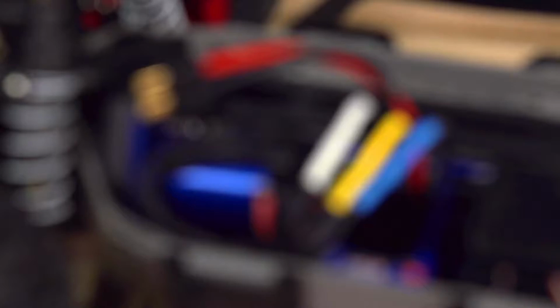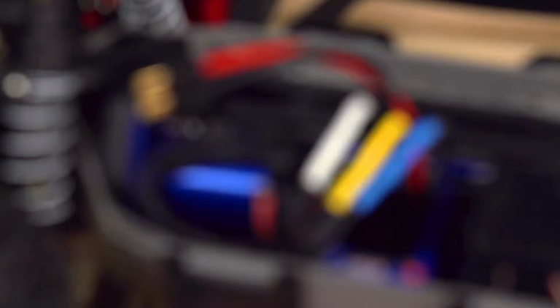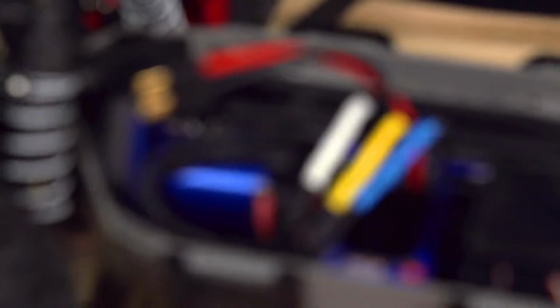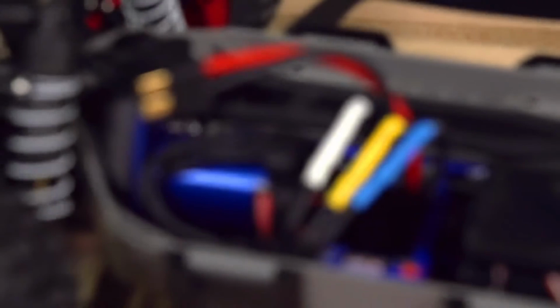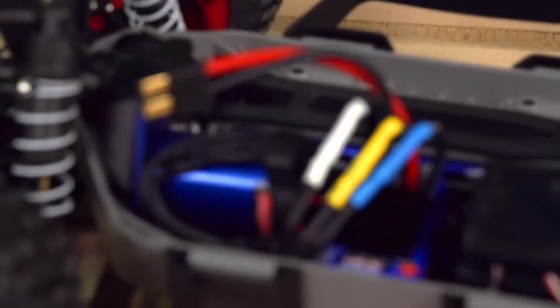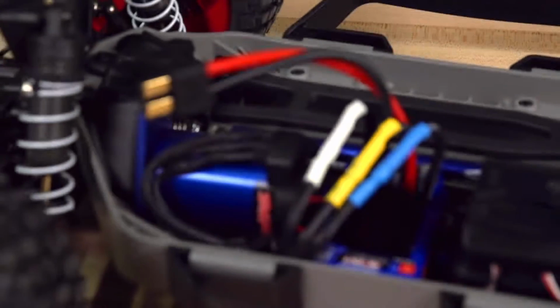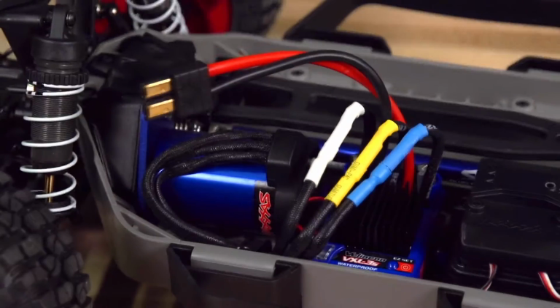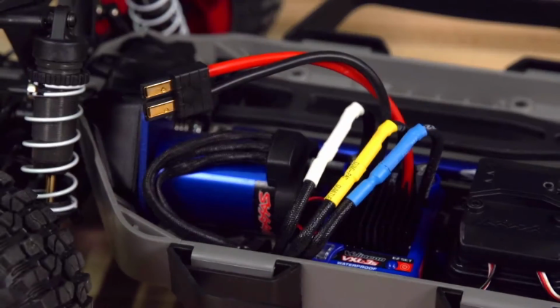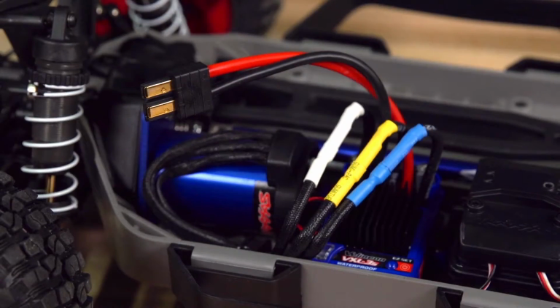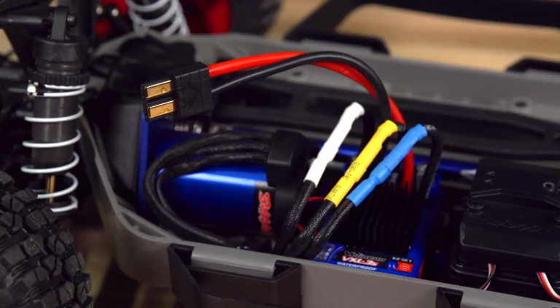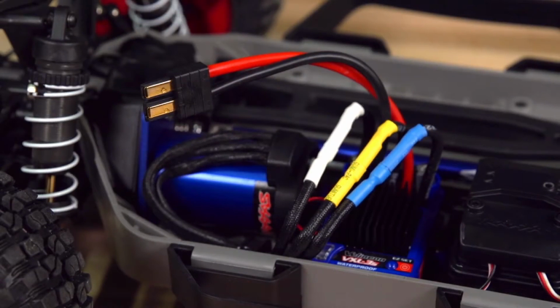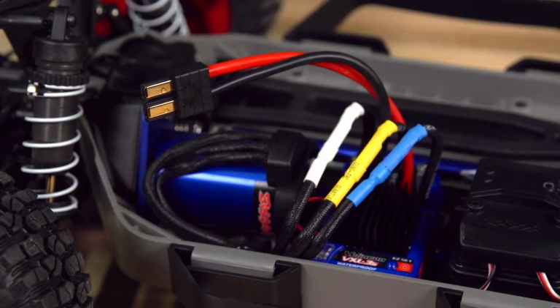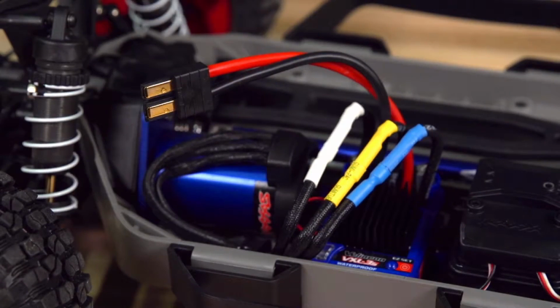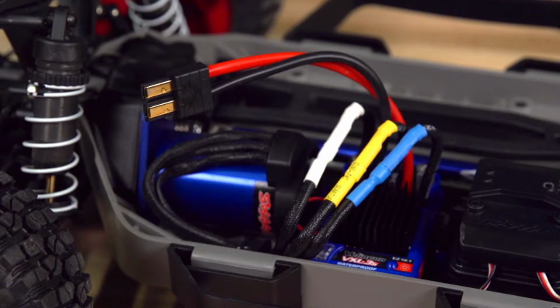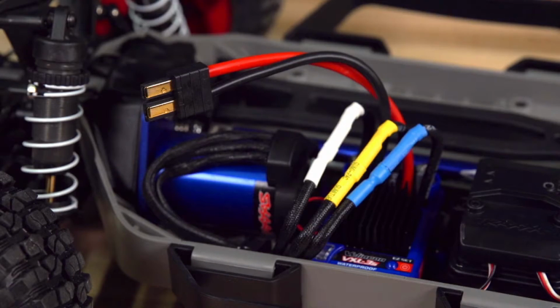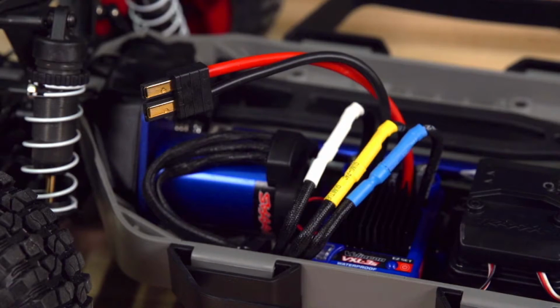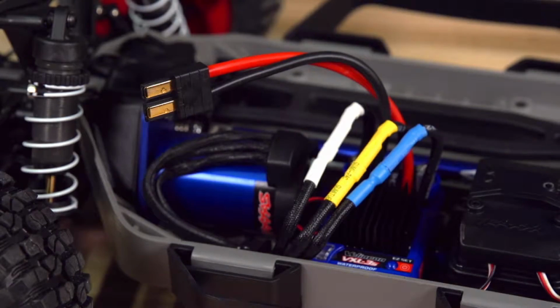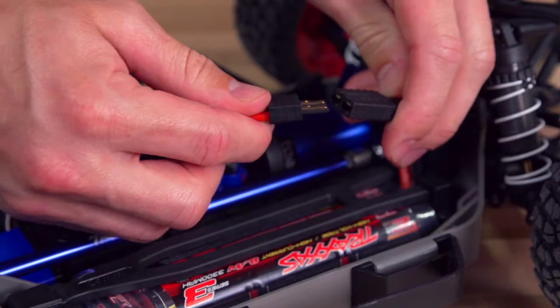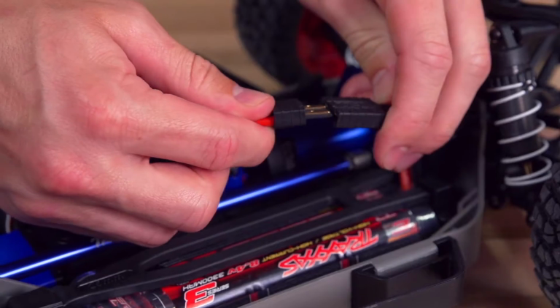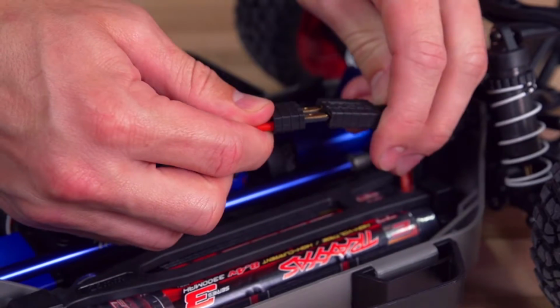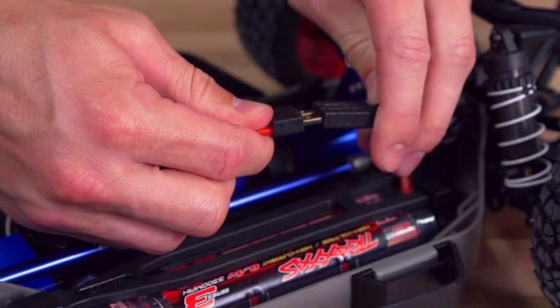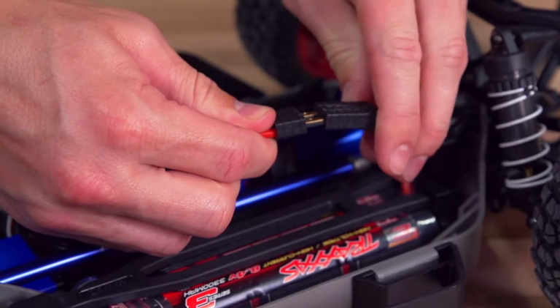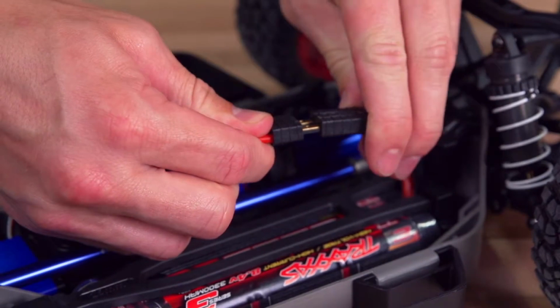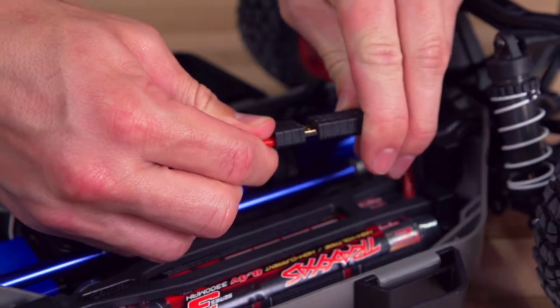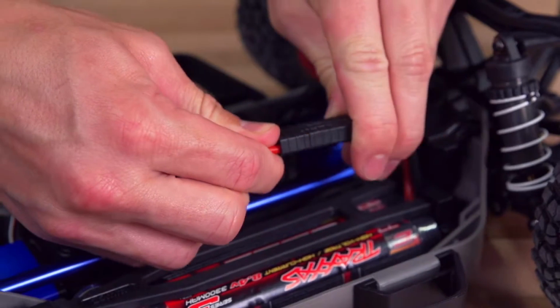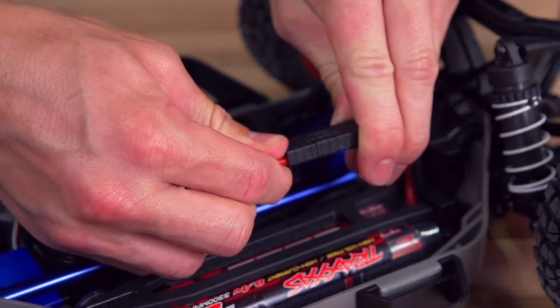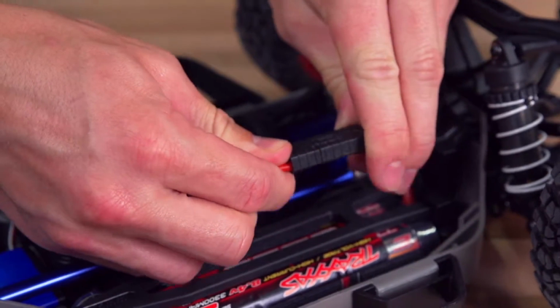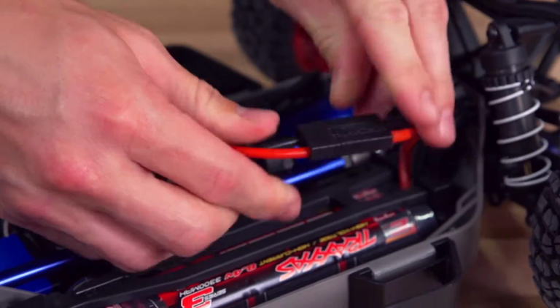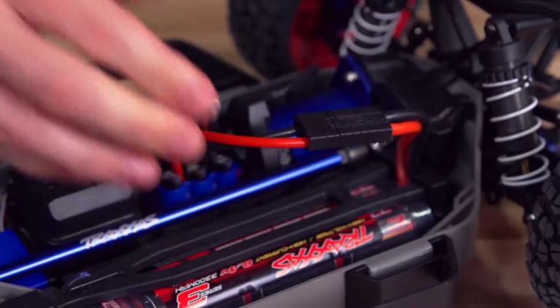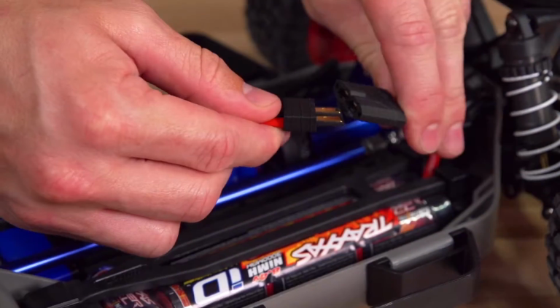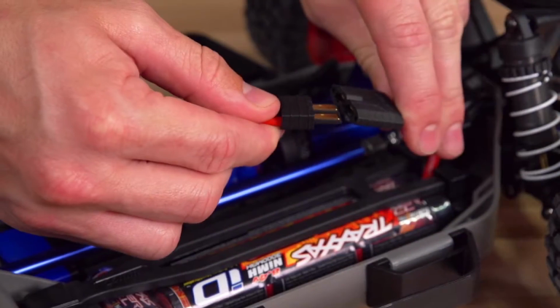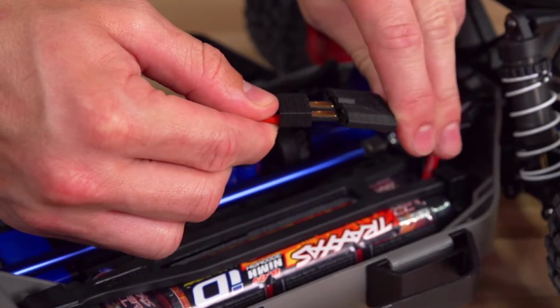Additionally, ESCs with first-generation Traxxas connectors are compatible with all power cell batteries as well.